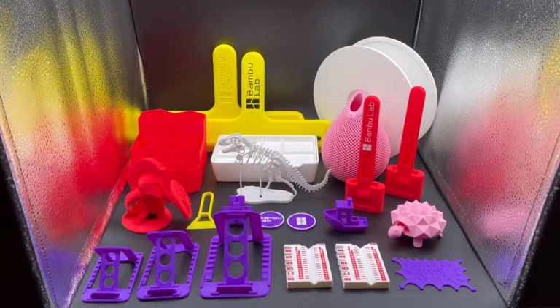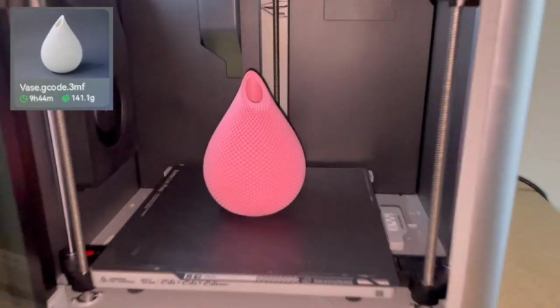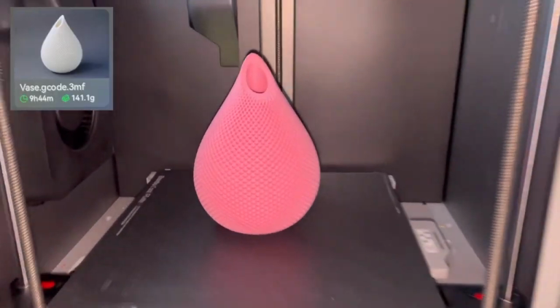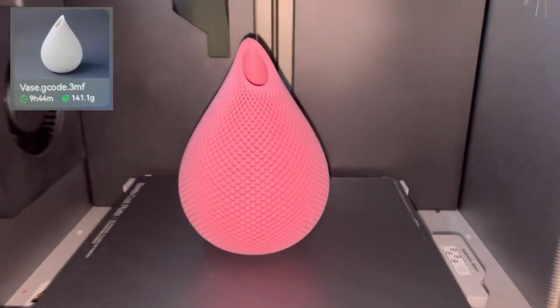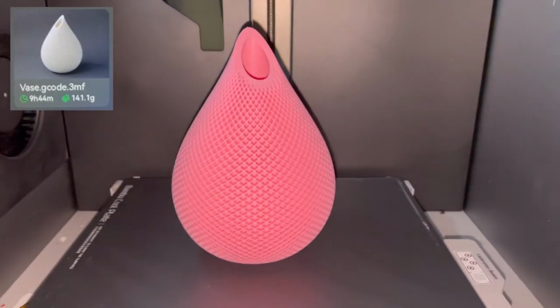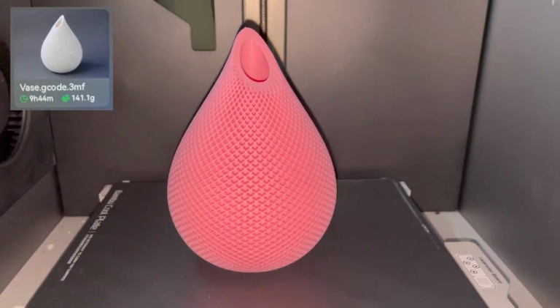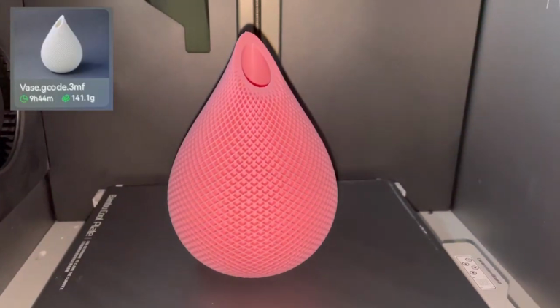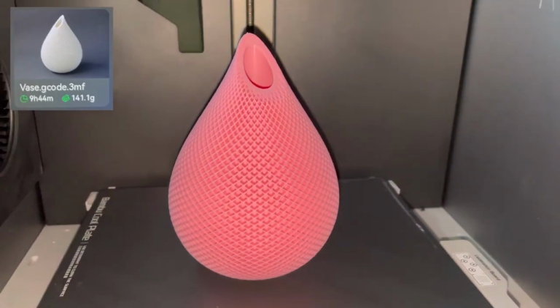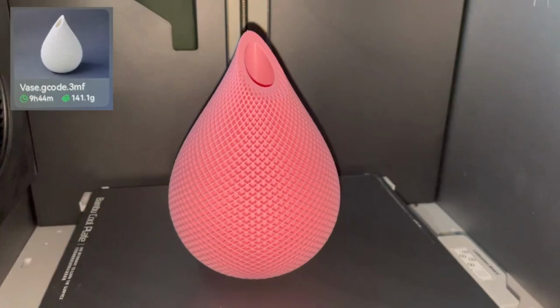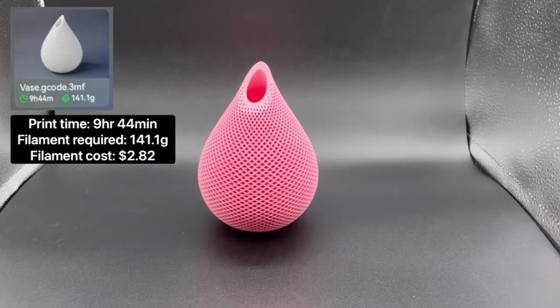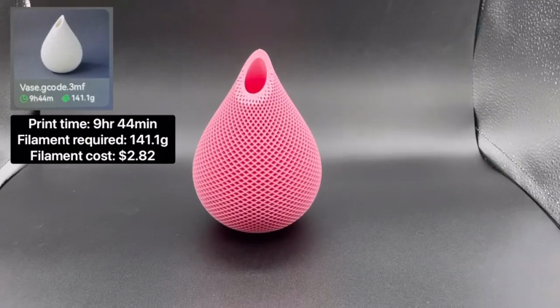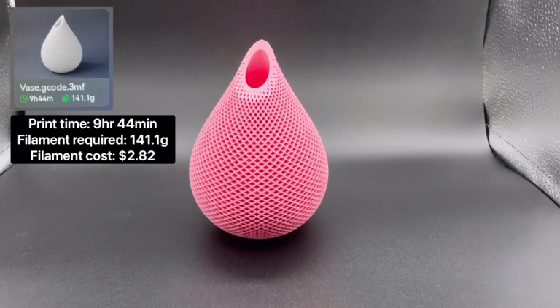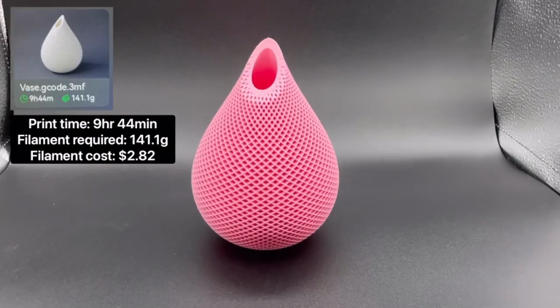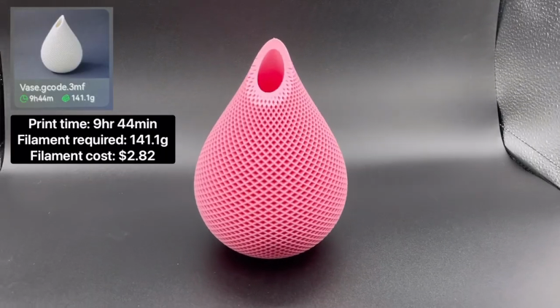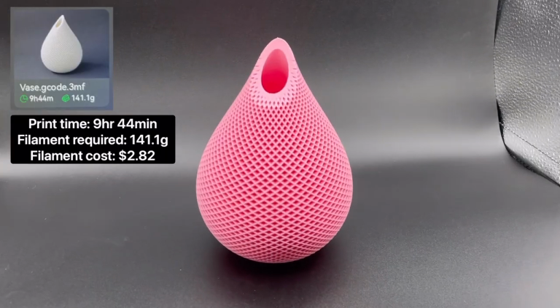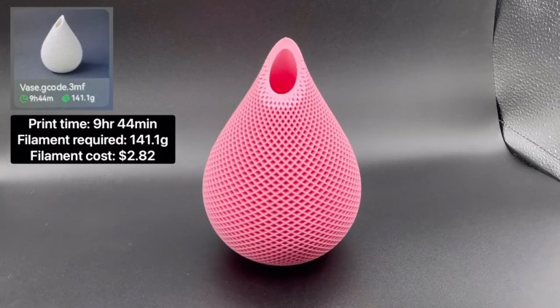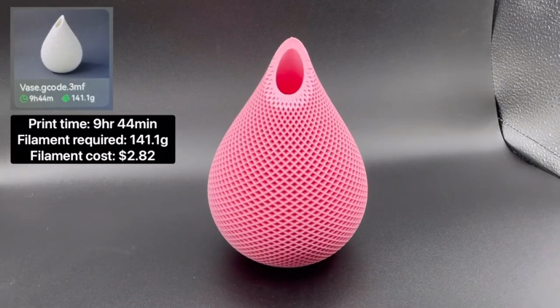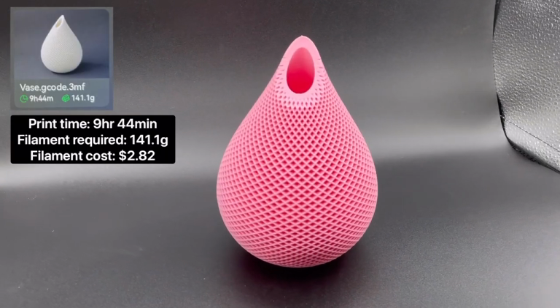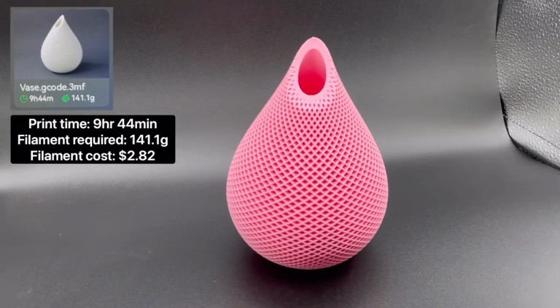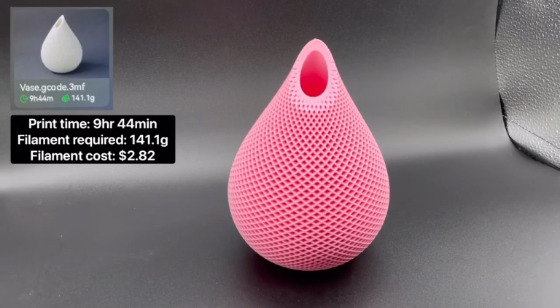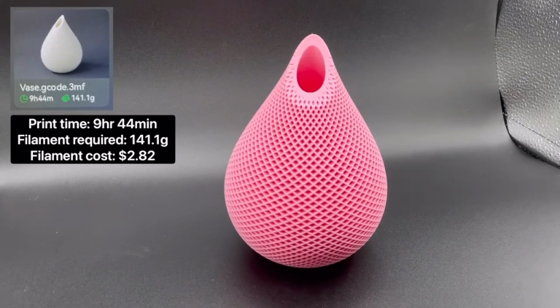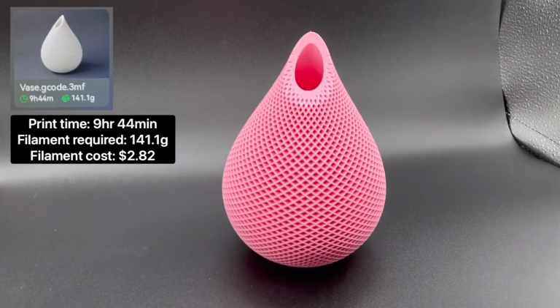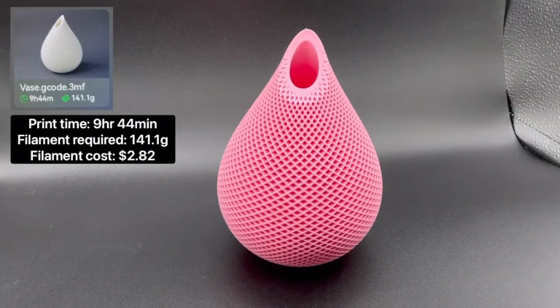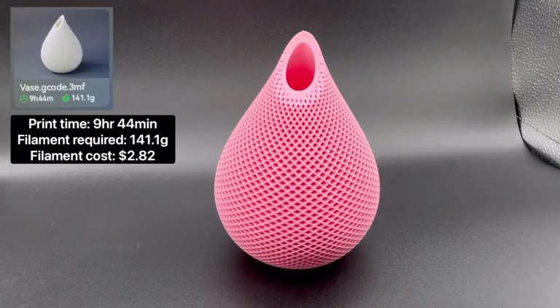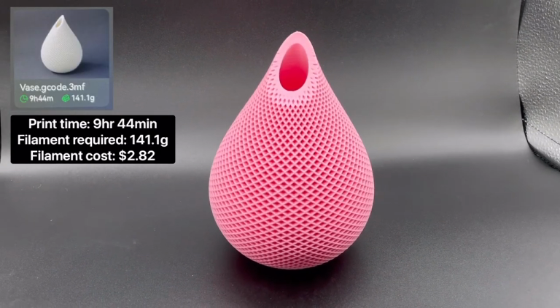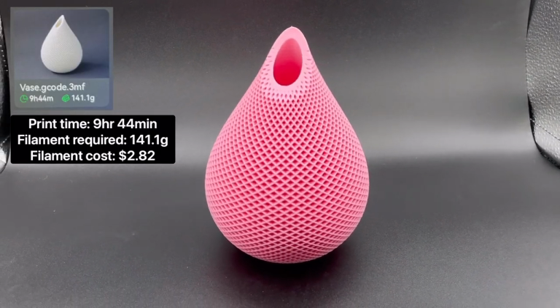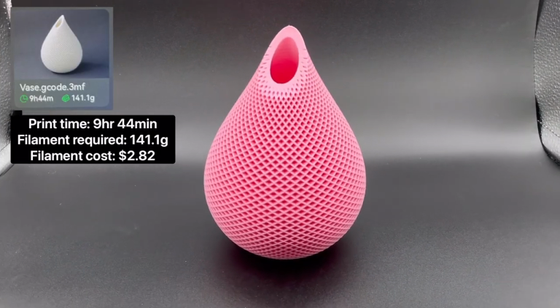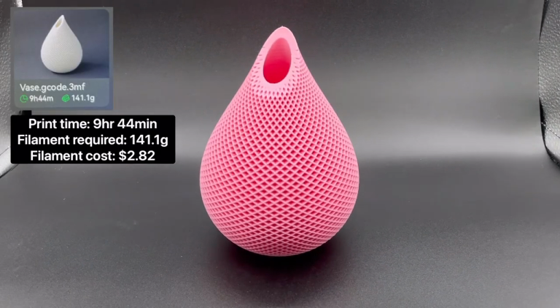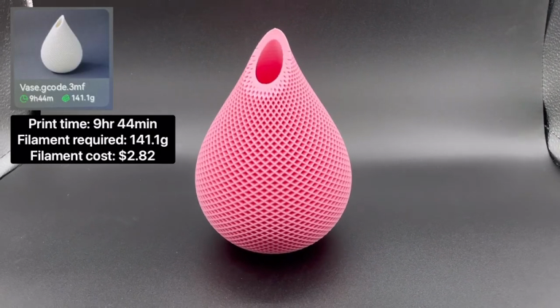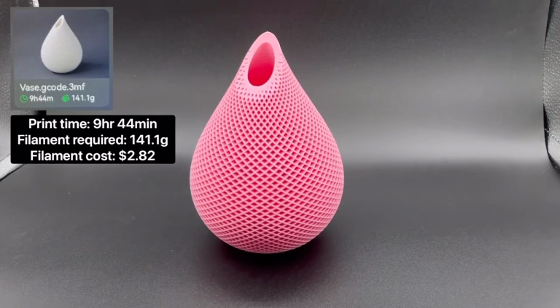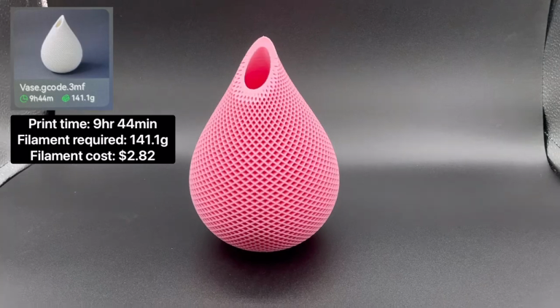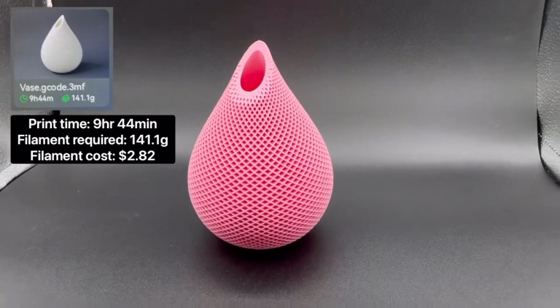First up is the vase. The total print time is 9 hours 44 minutes, and it requires 141.1 grams of filament to print.